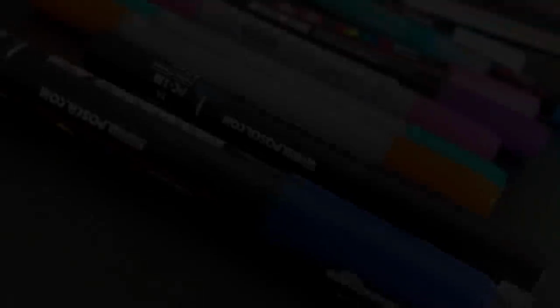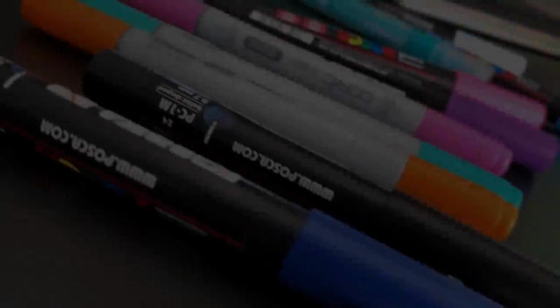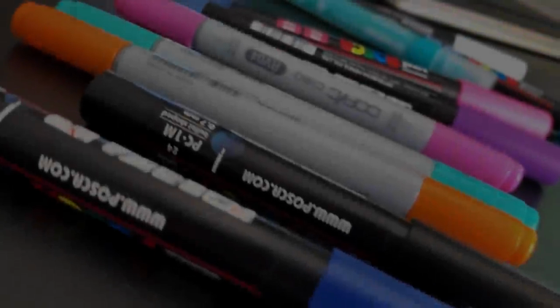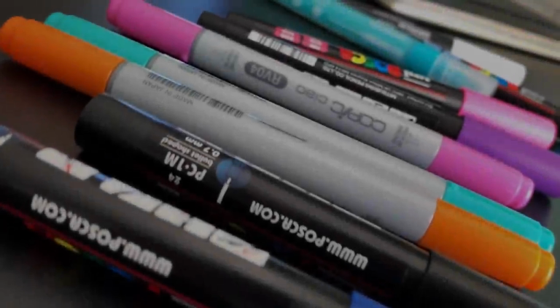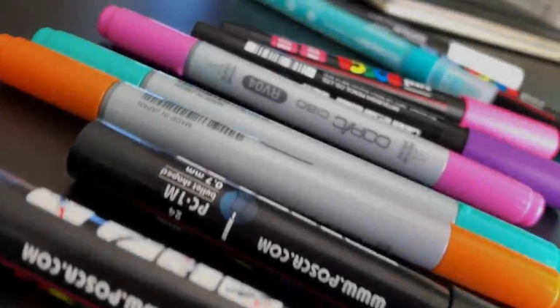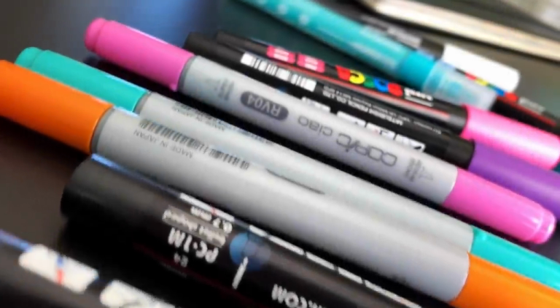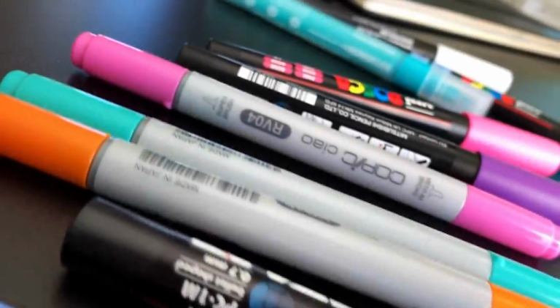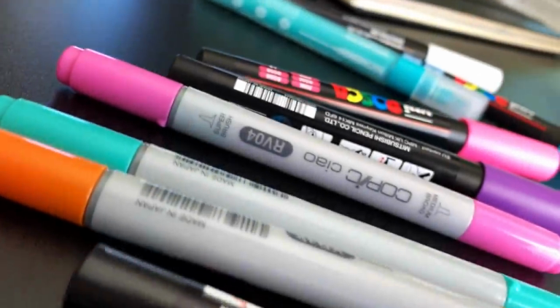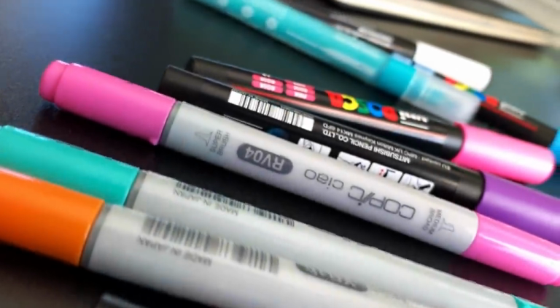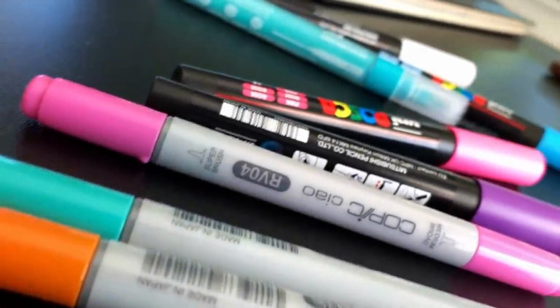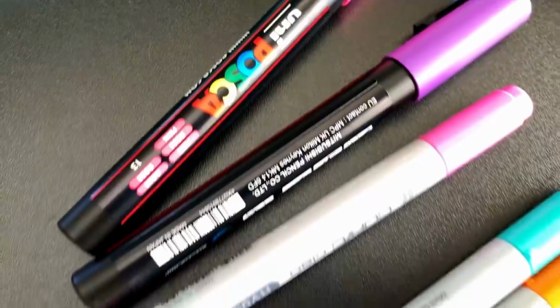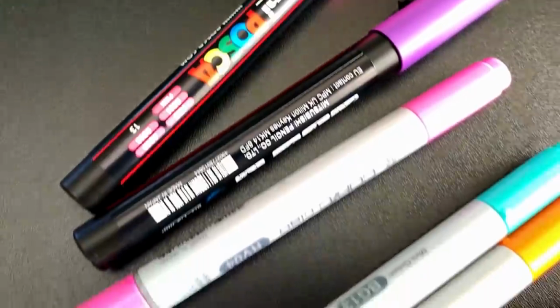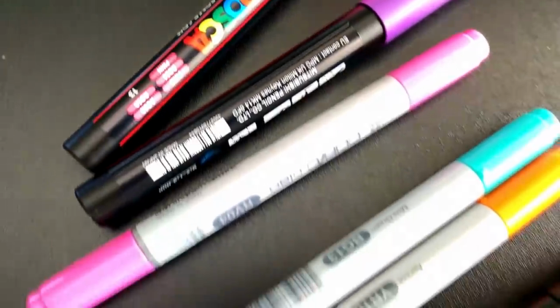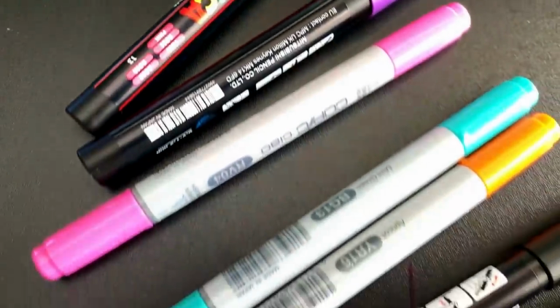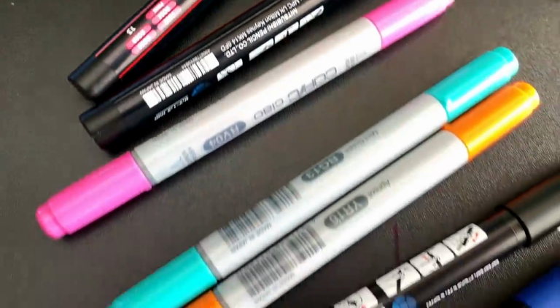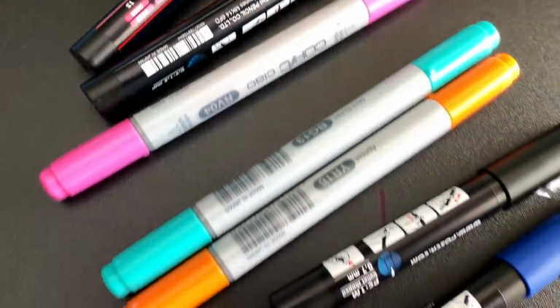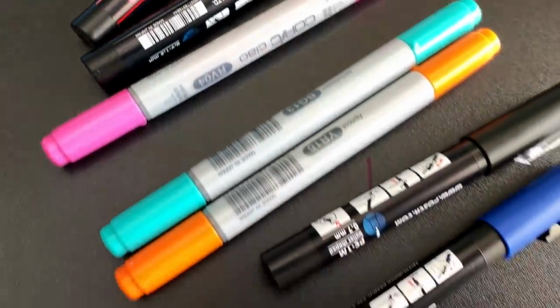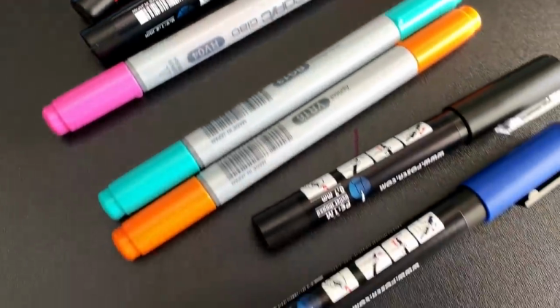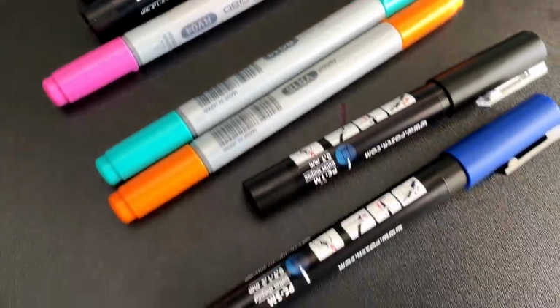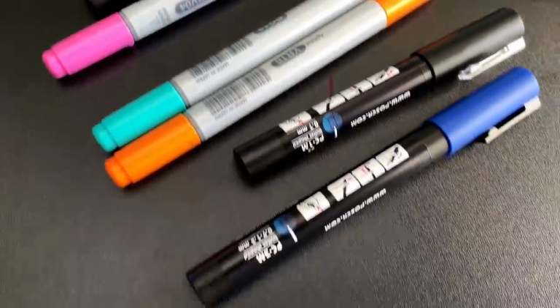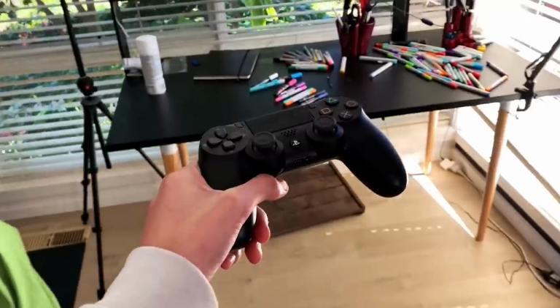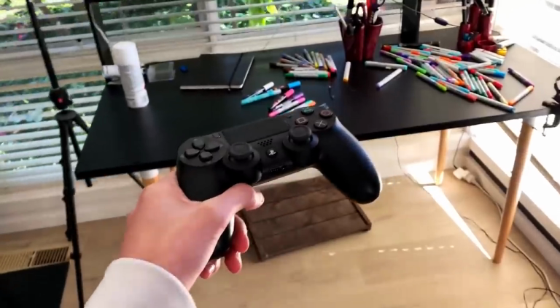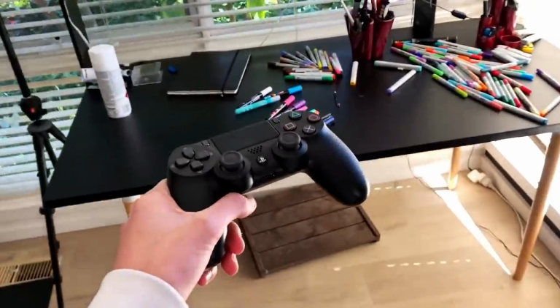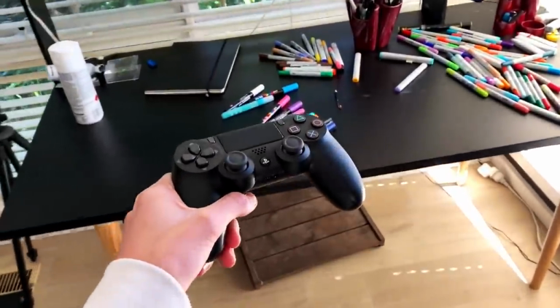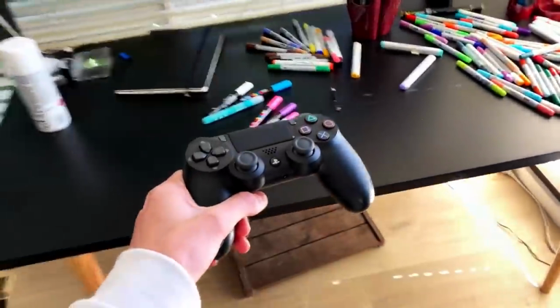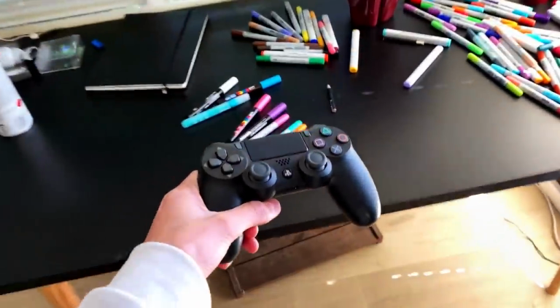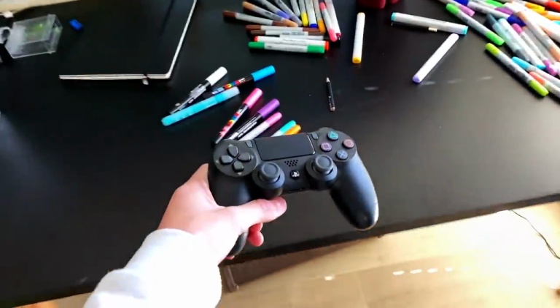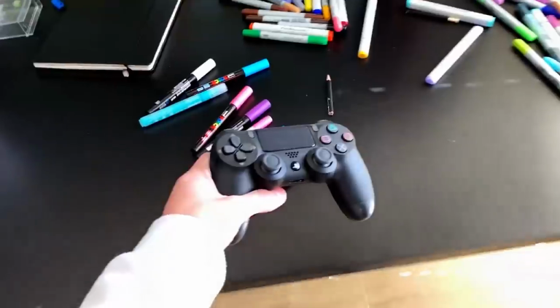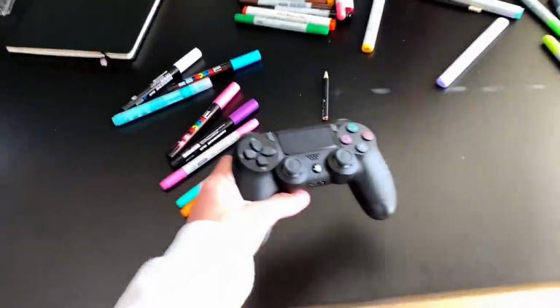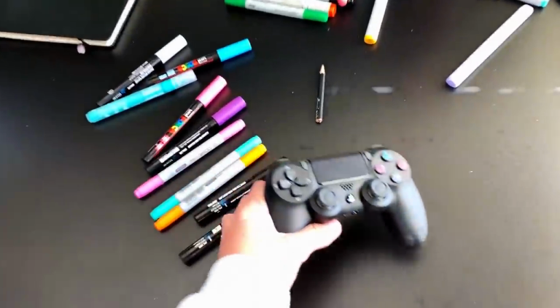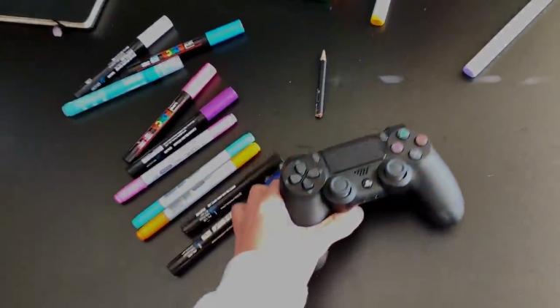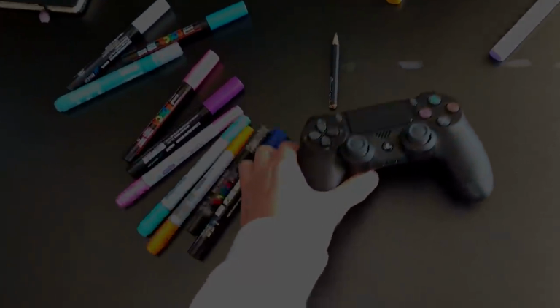Yo what's up guys, I'm back with another customisation video and today I'm going to be customising my PS4 controller.